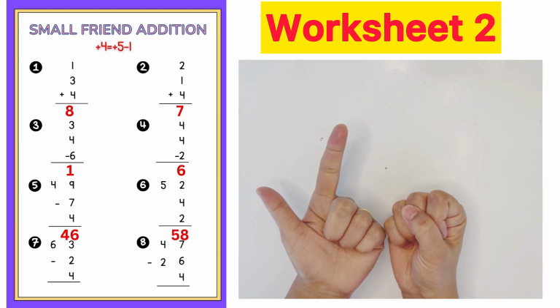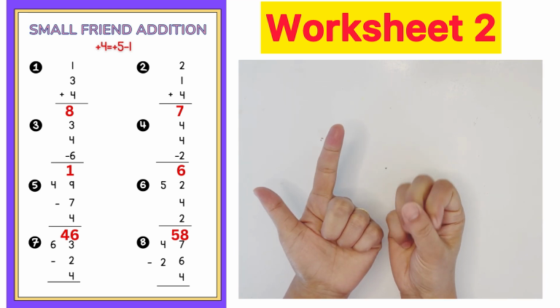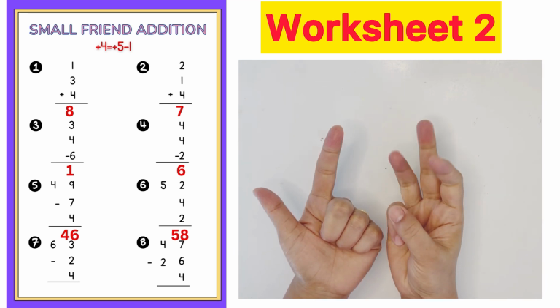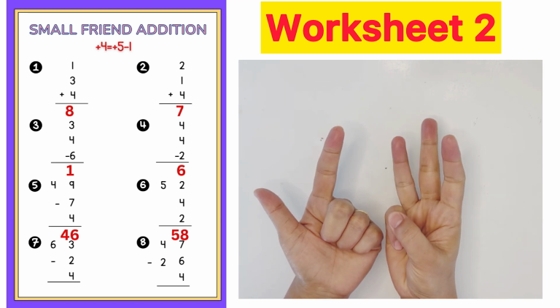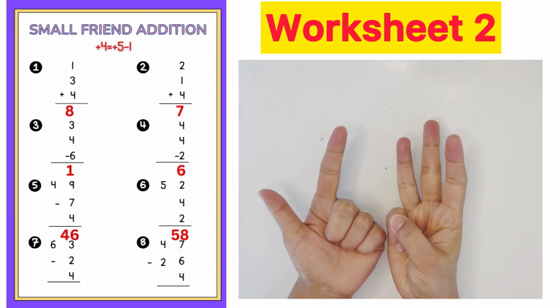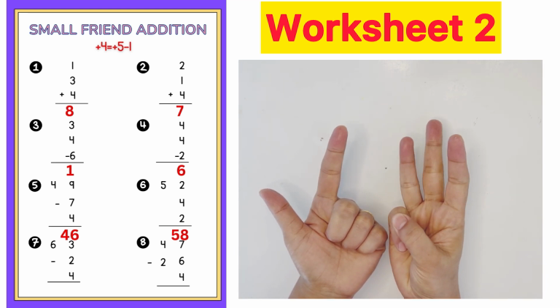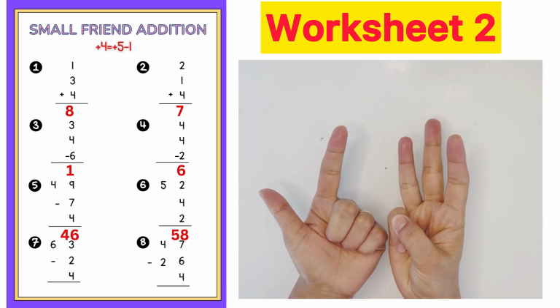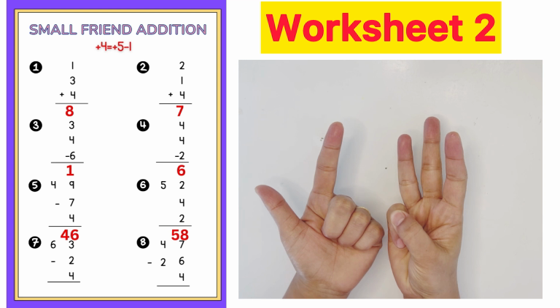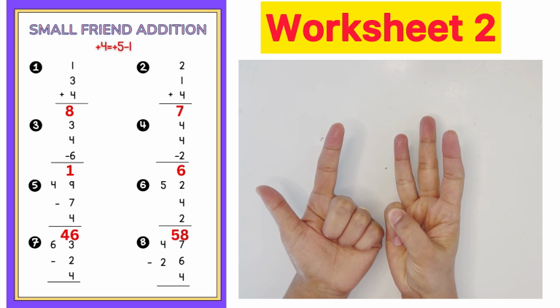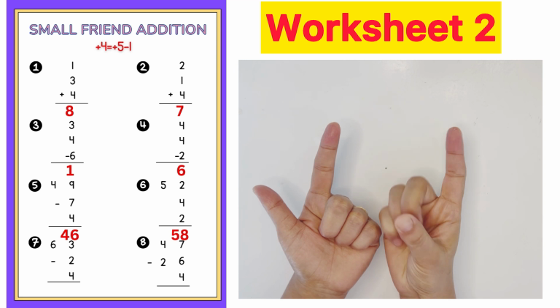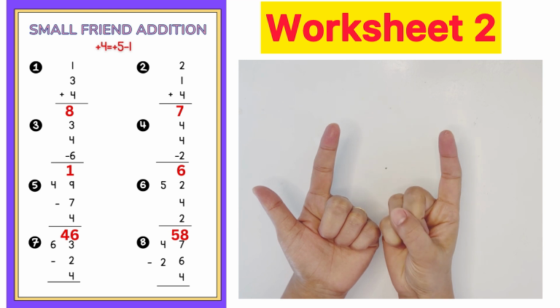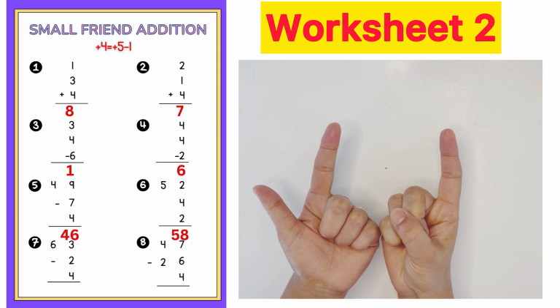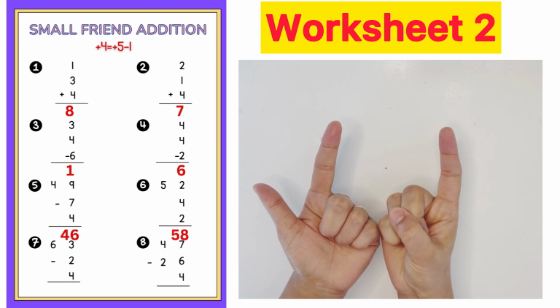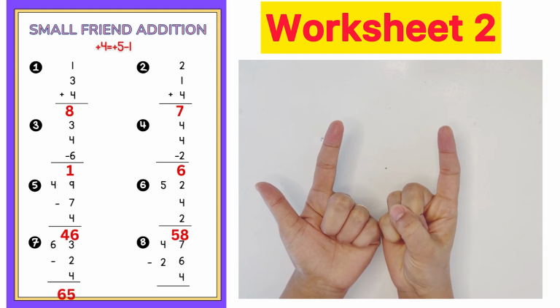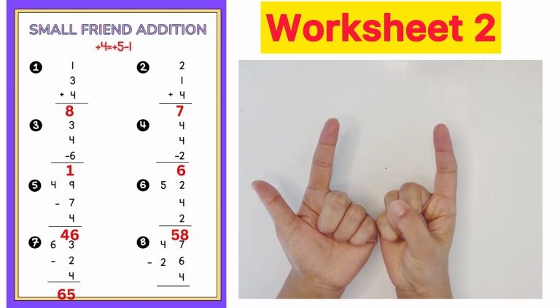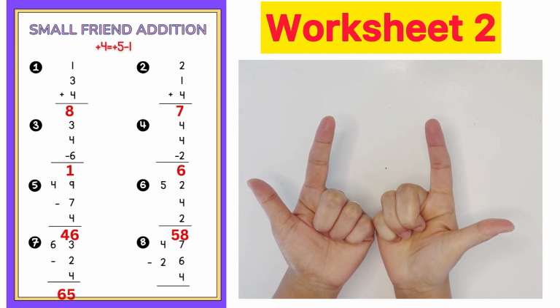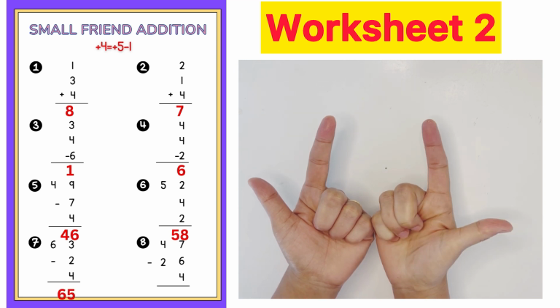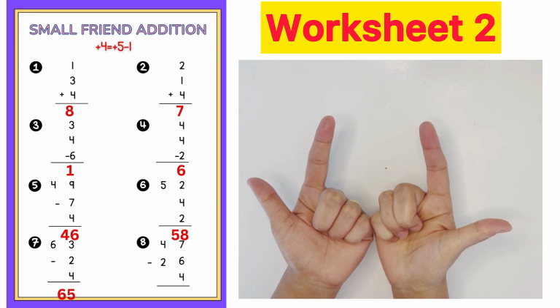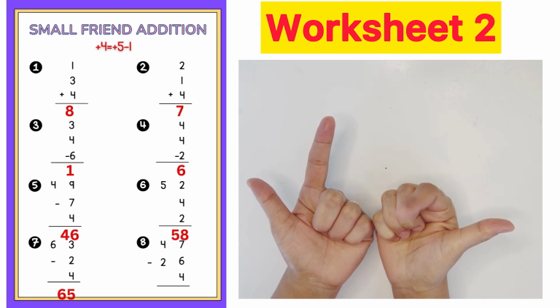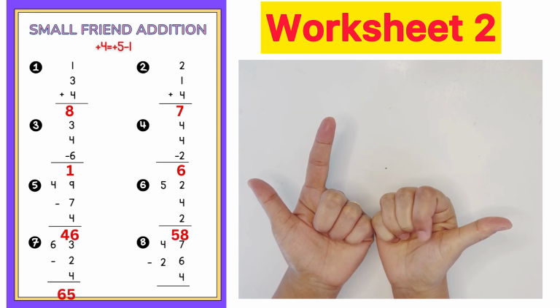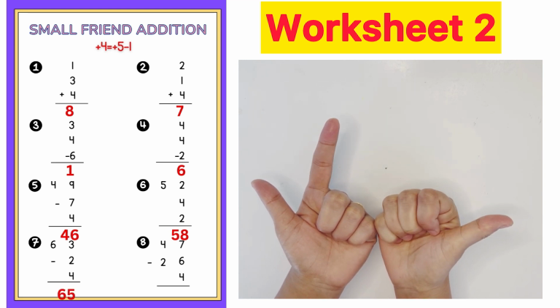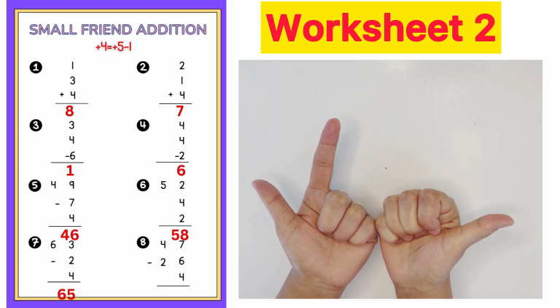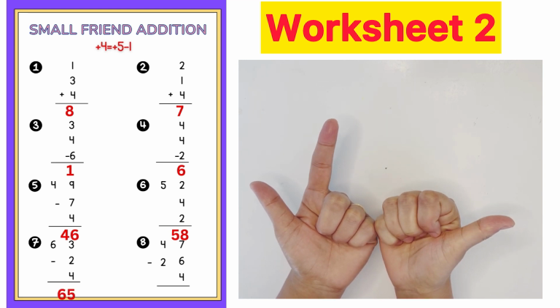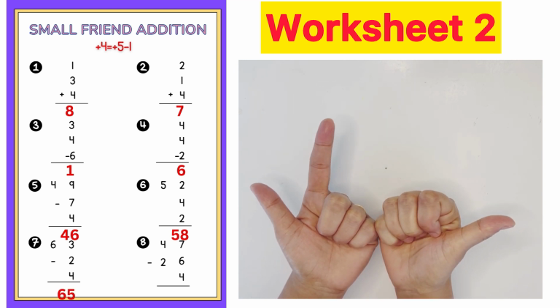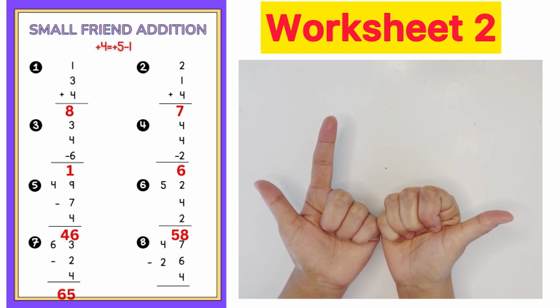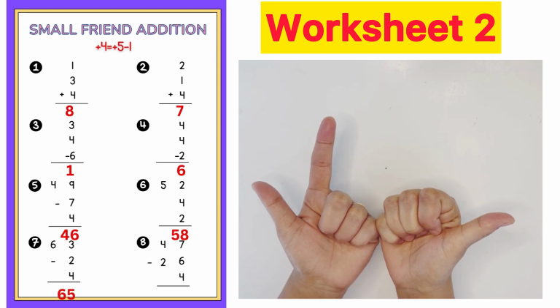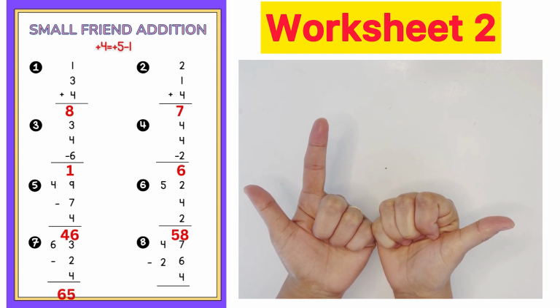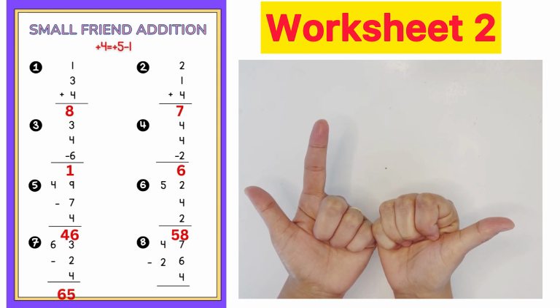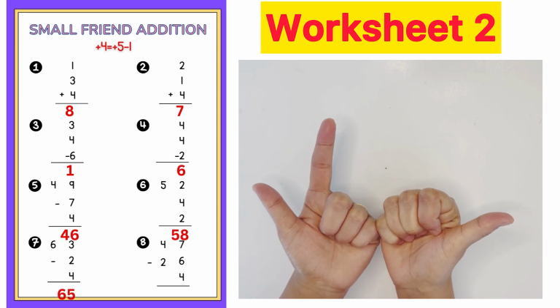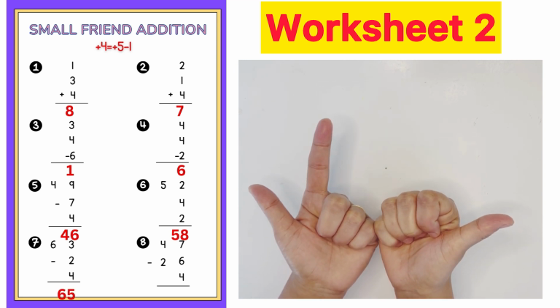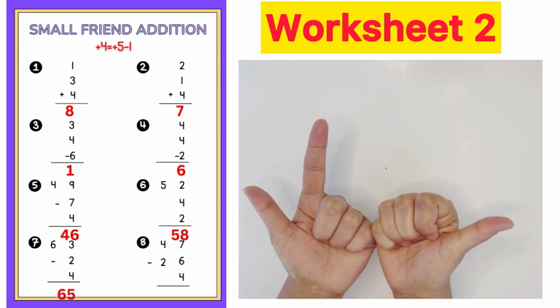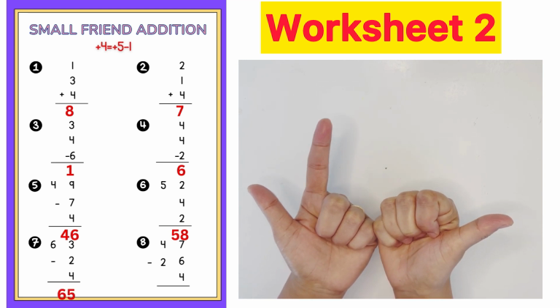Next question: 63 minus 2 plus 4 plus 5 minus 1. Answer is 65.